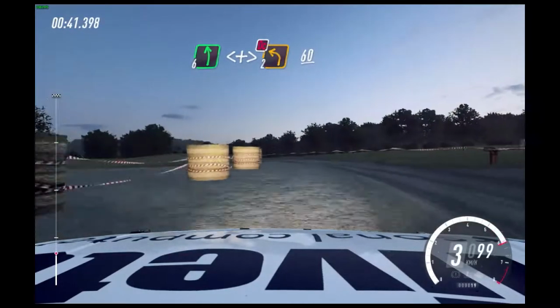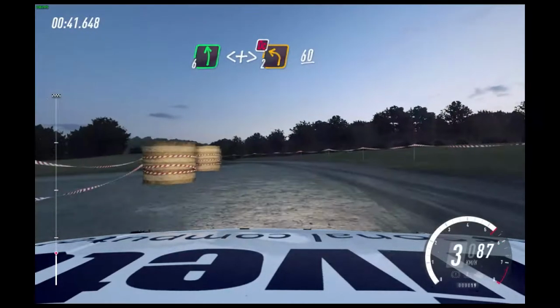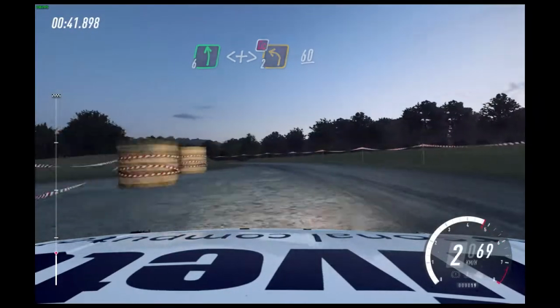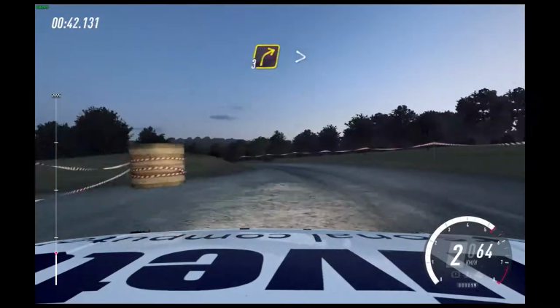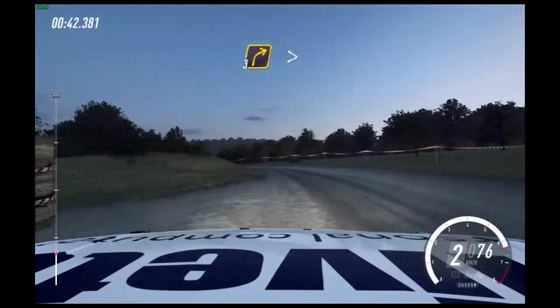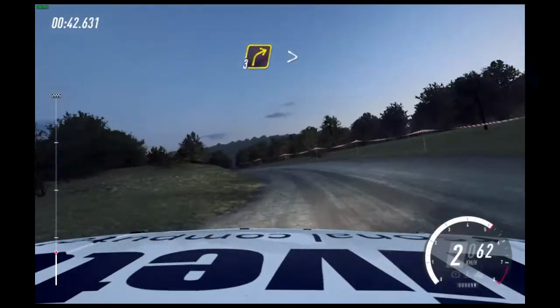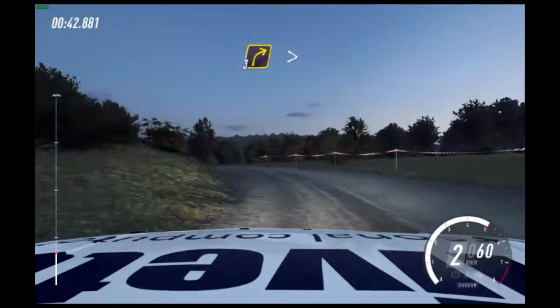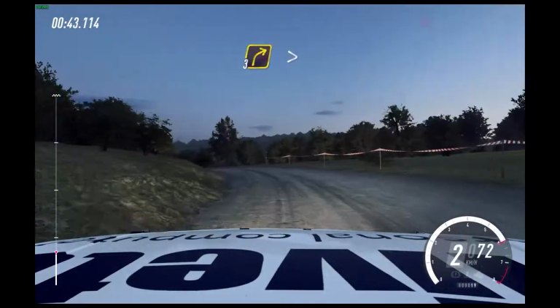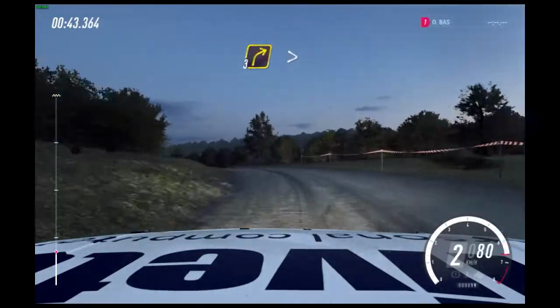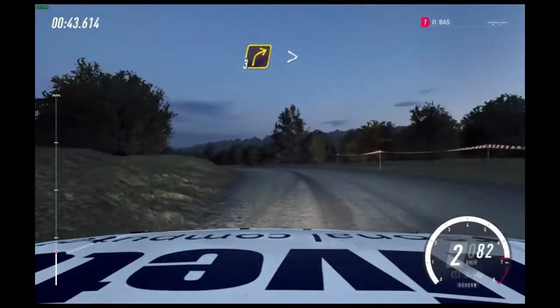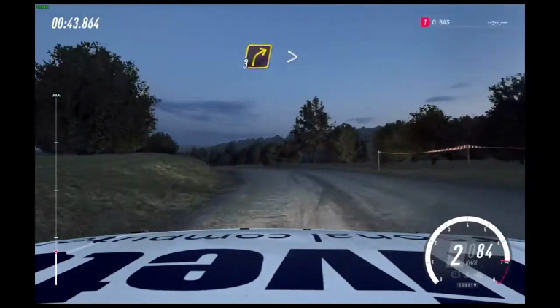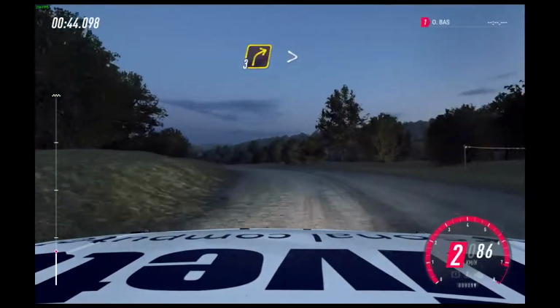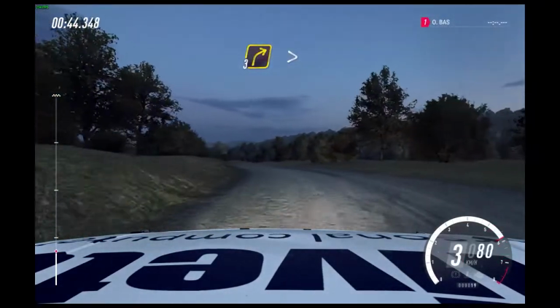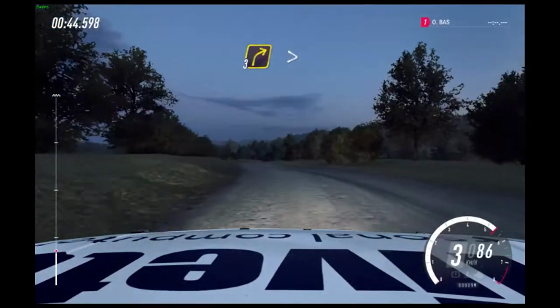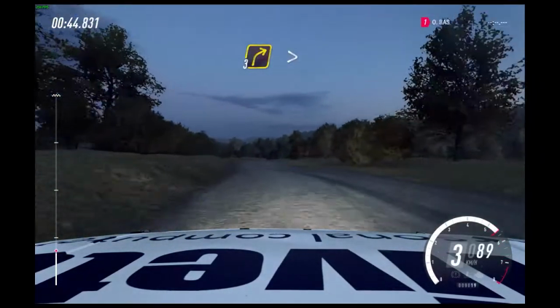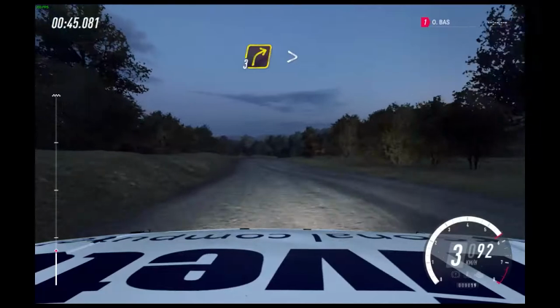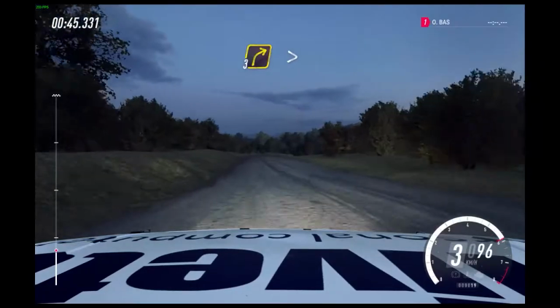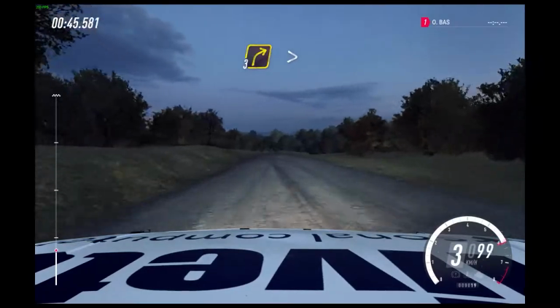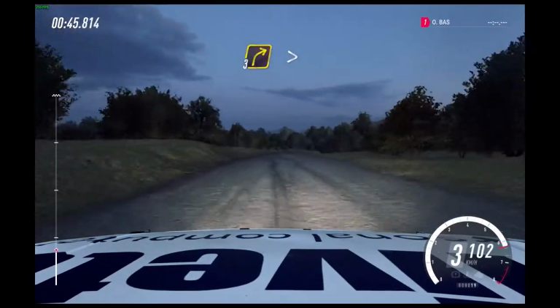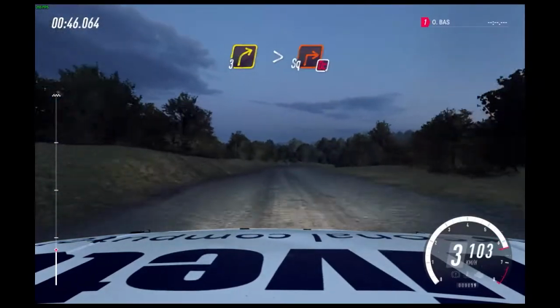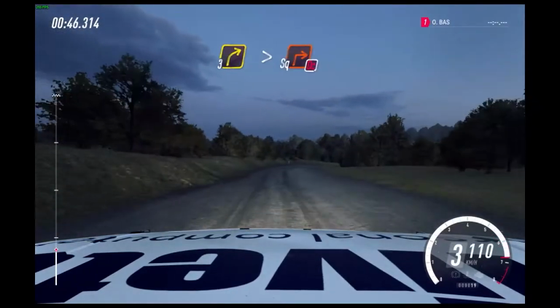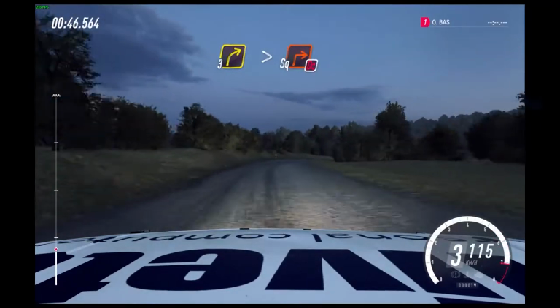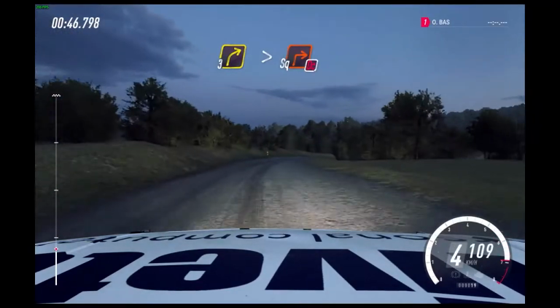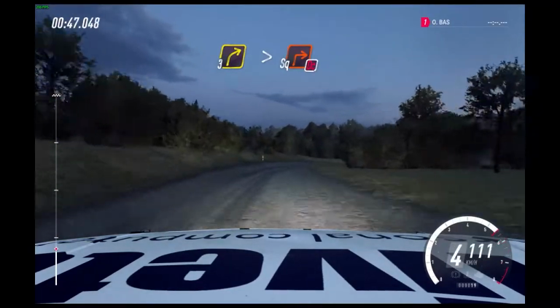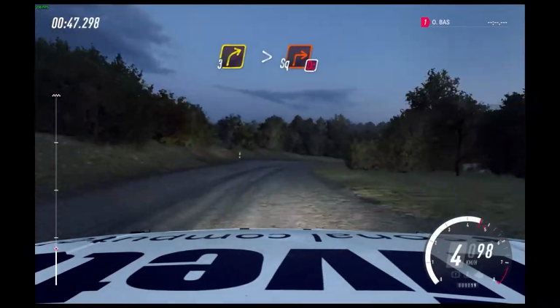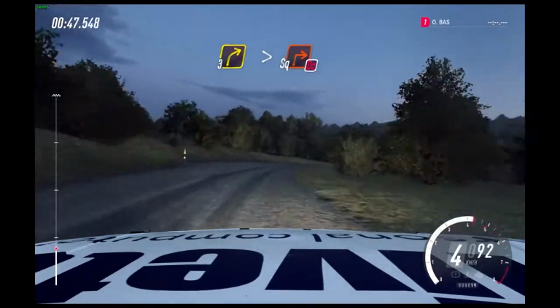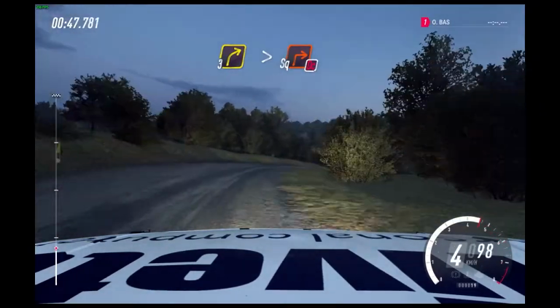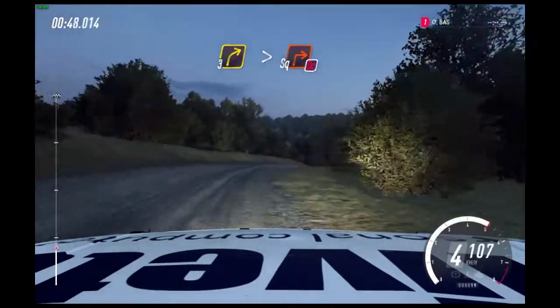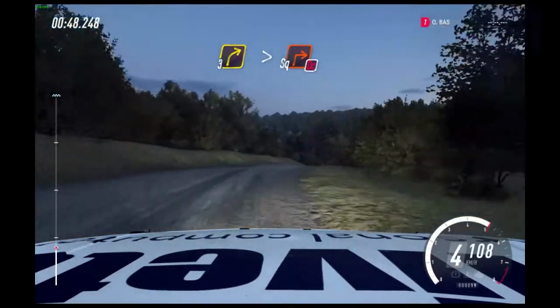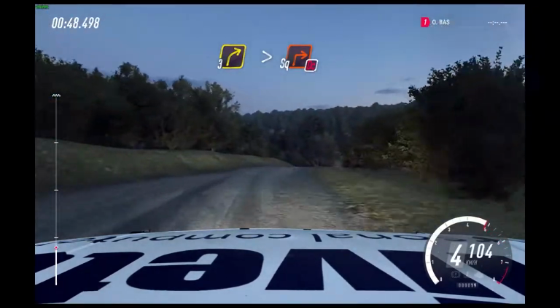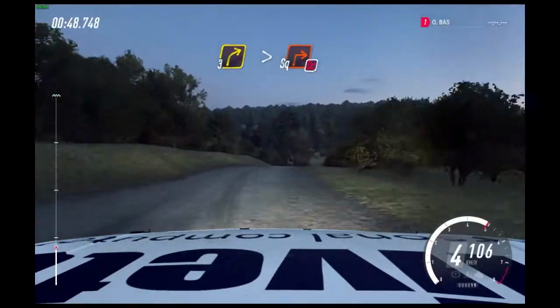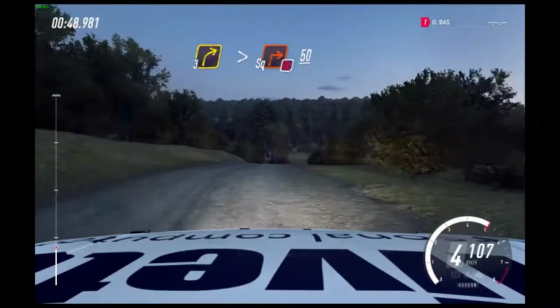3 right, tightens of a crest, downhill. Into slow, turn square right, don't cut. 50.